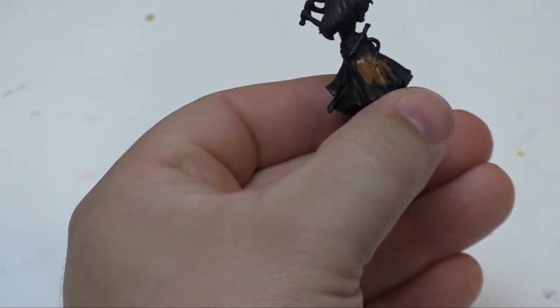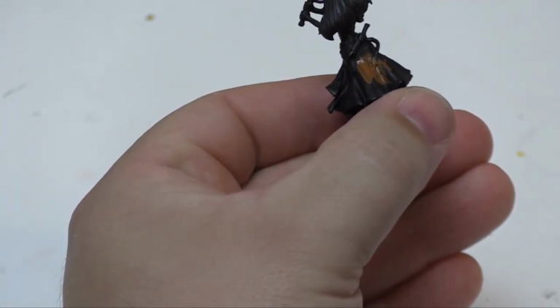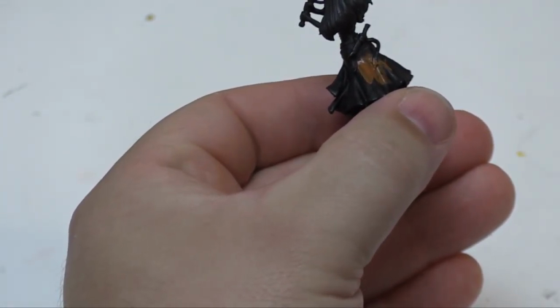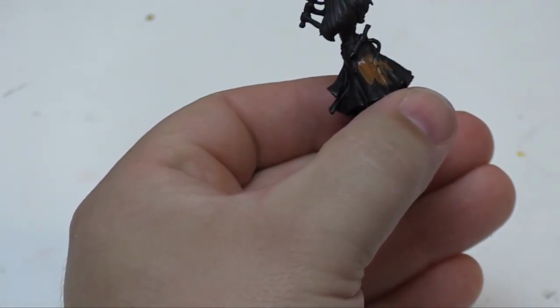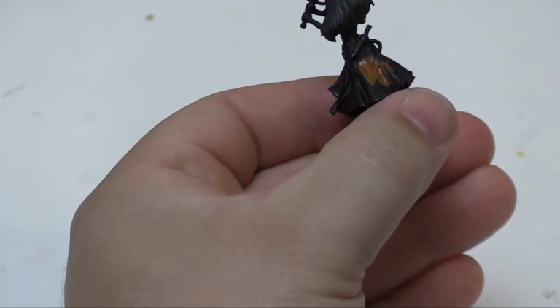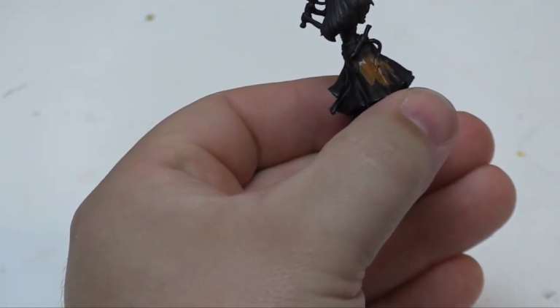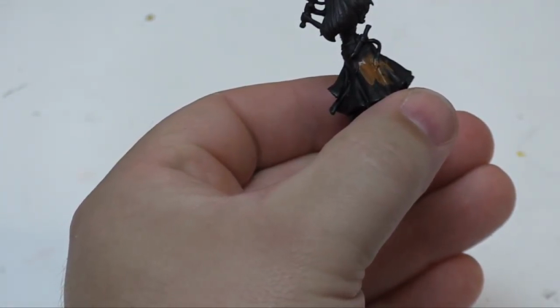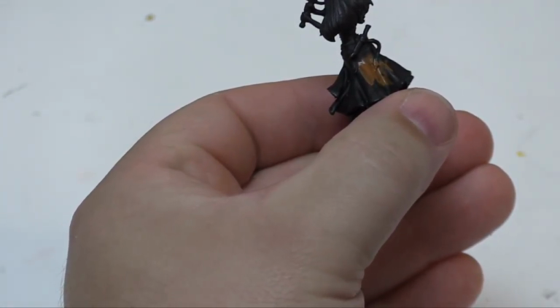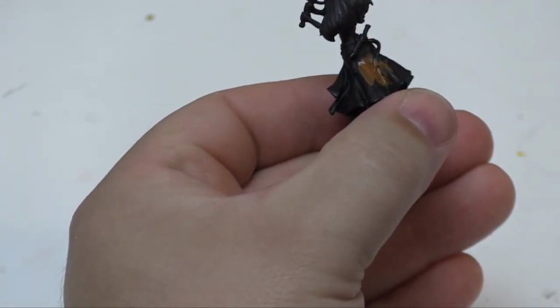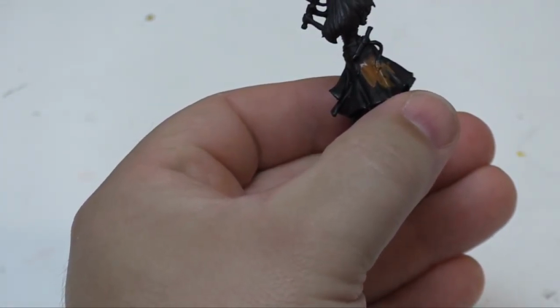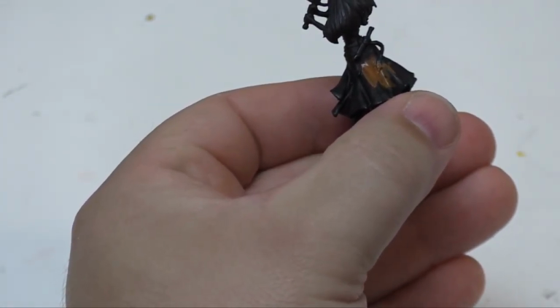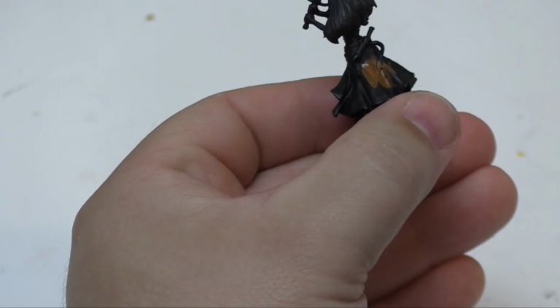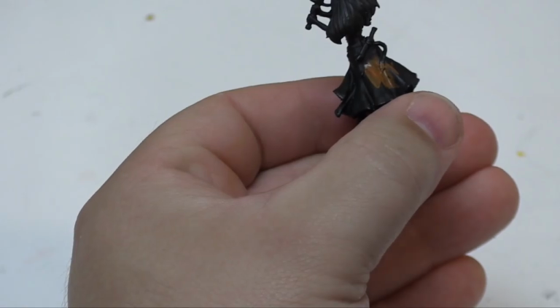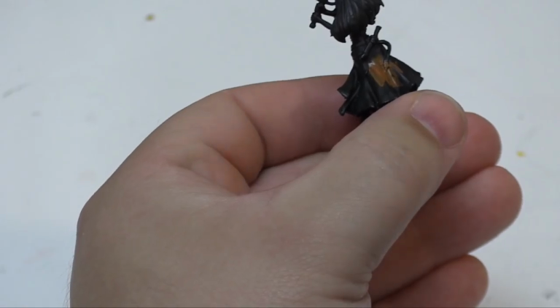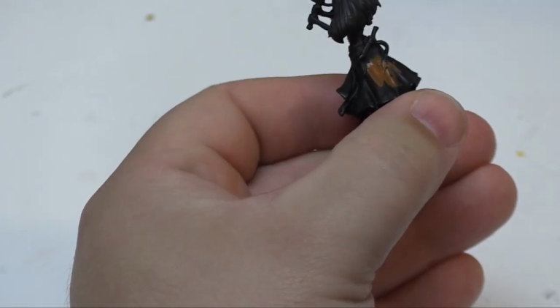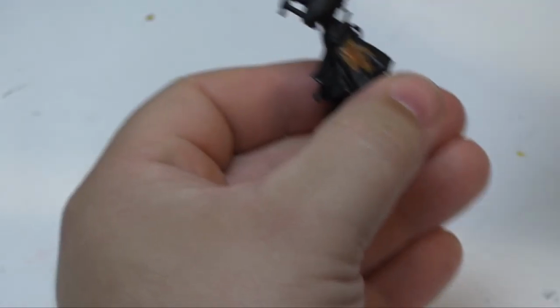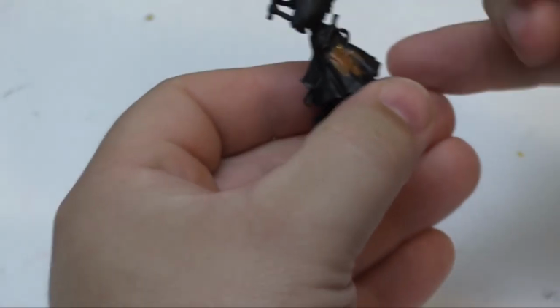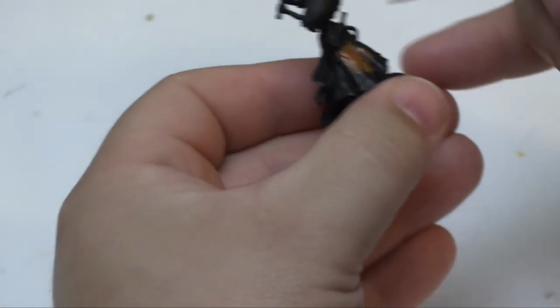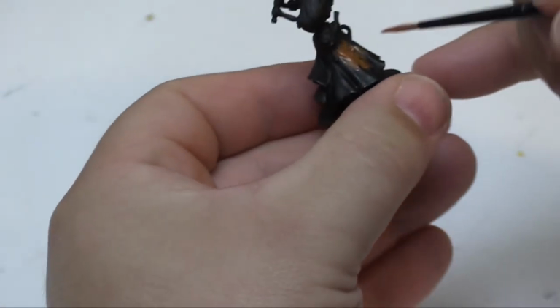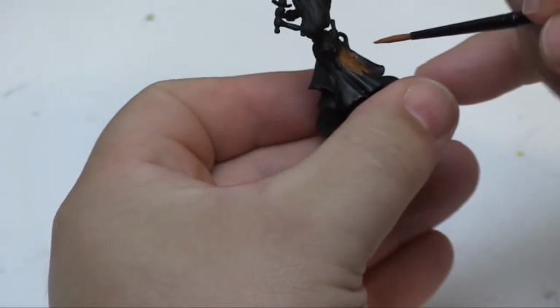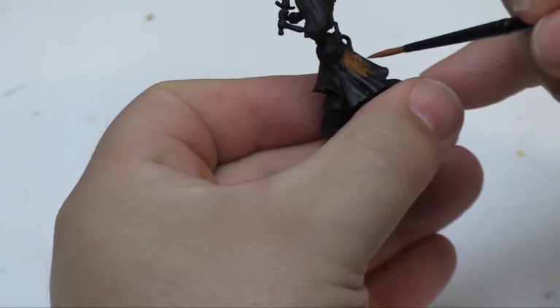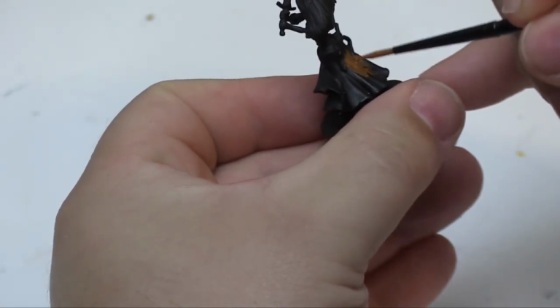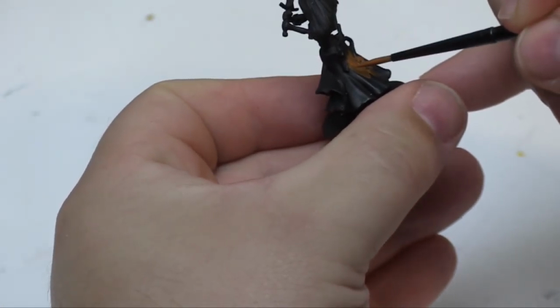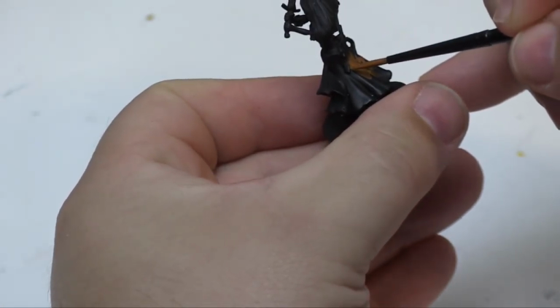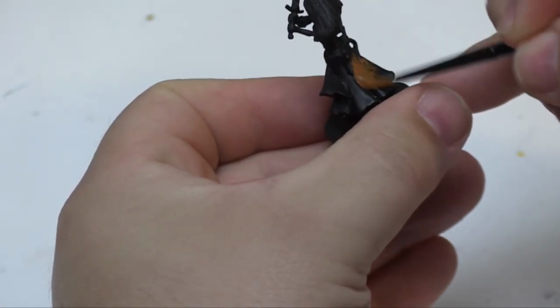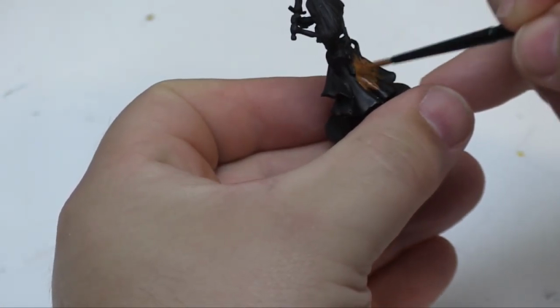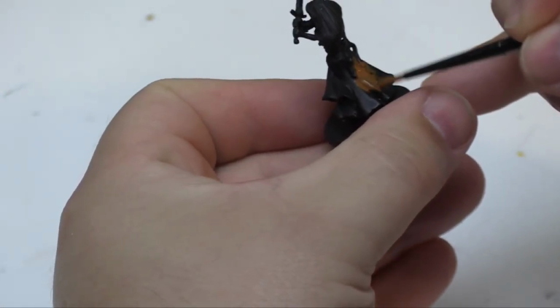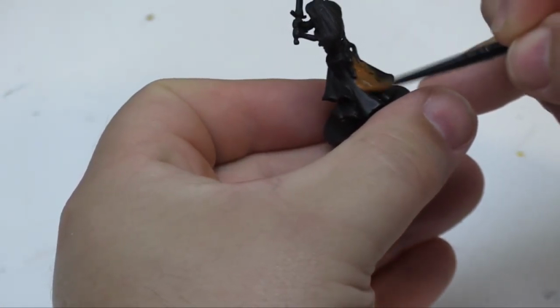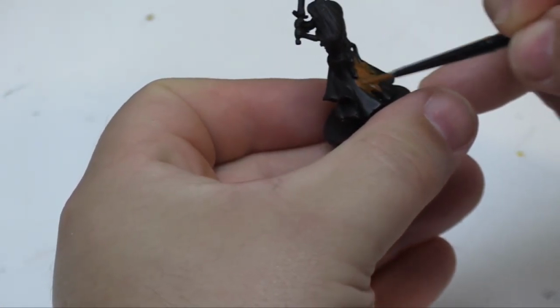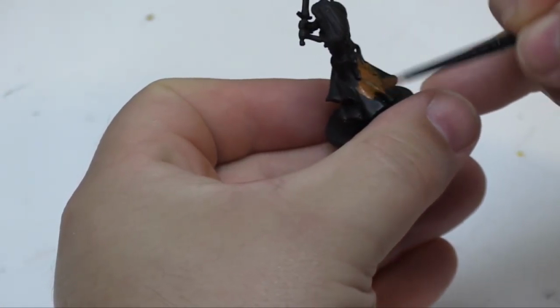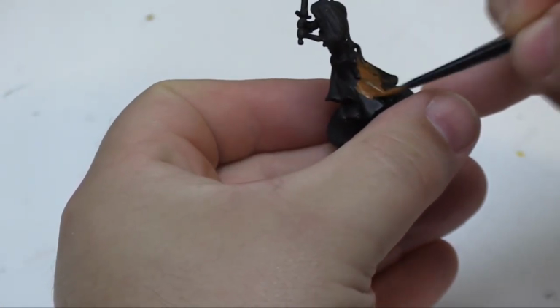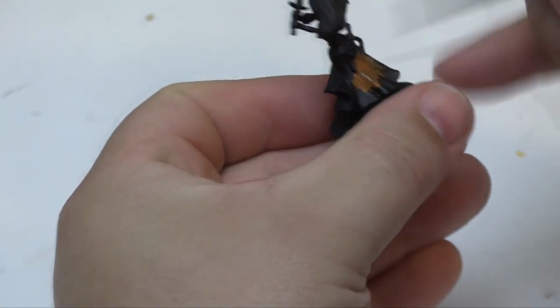So here, again, we're just trying to get as good a coverage as possible.